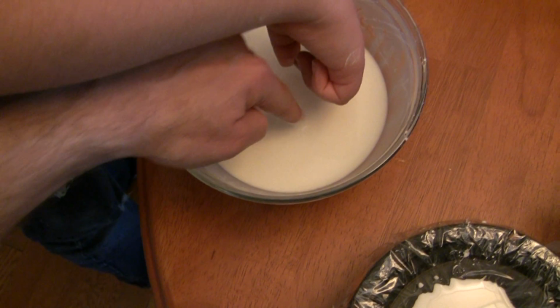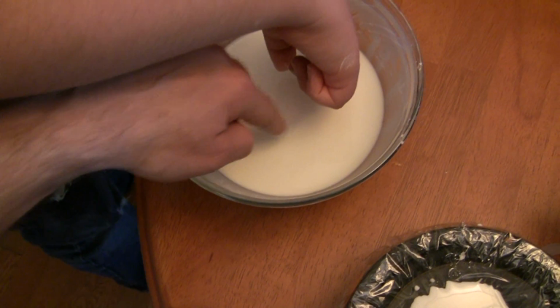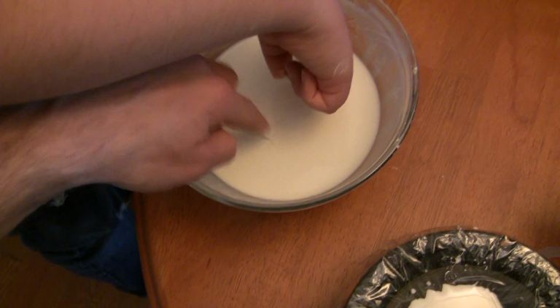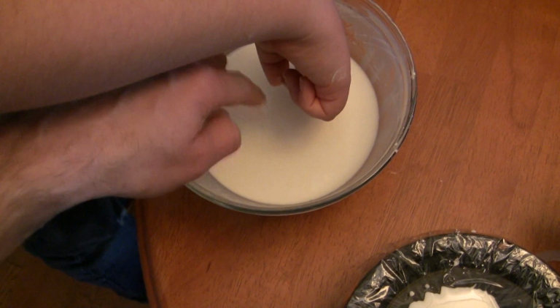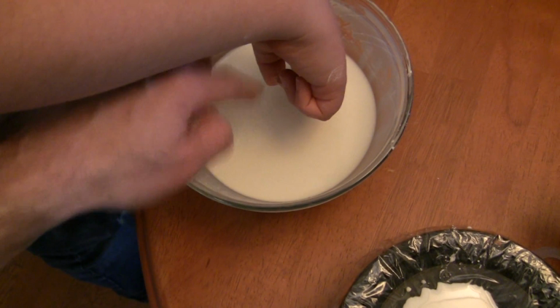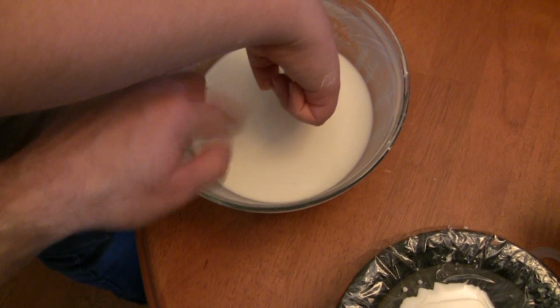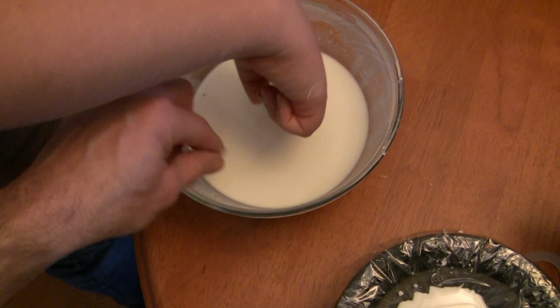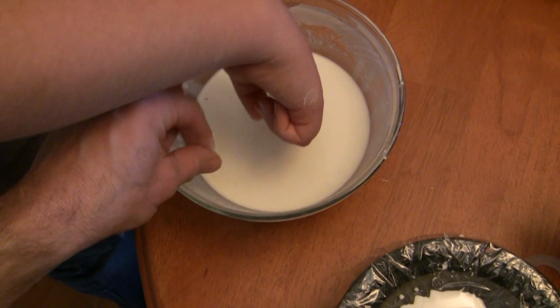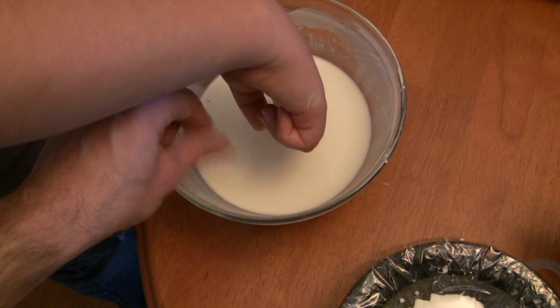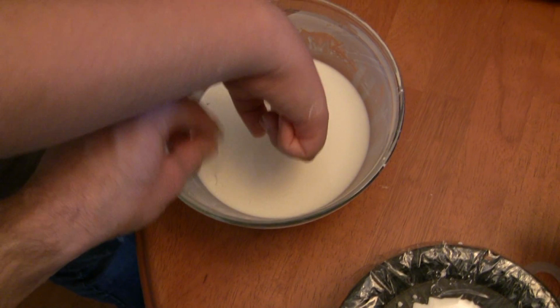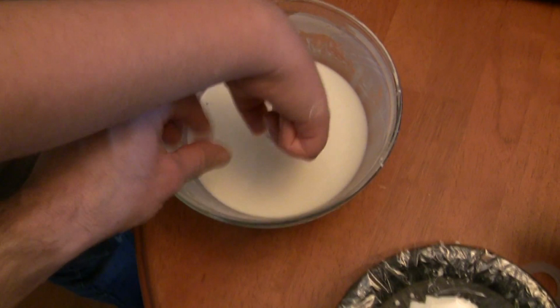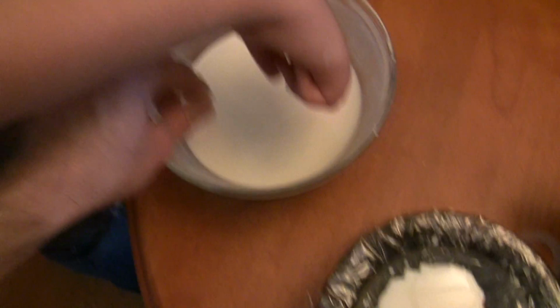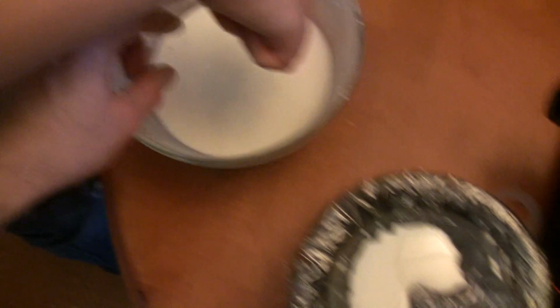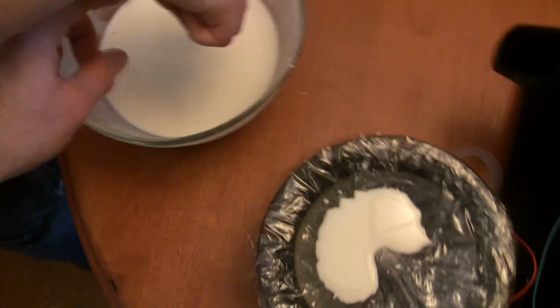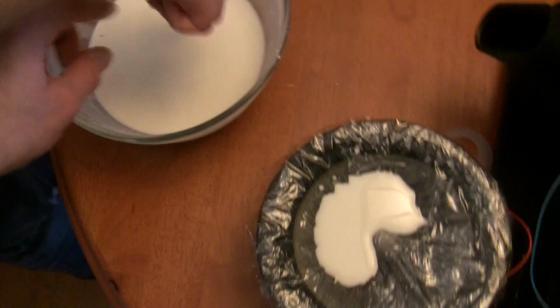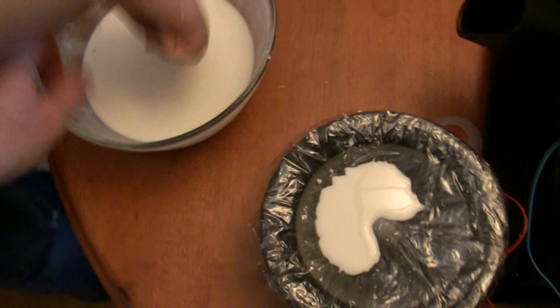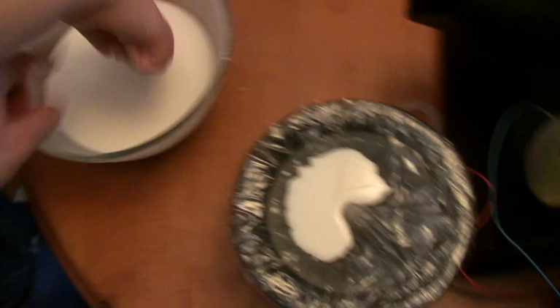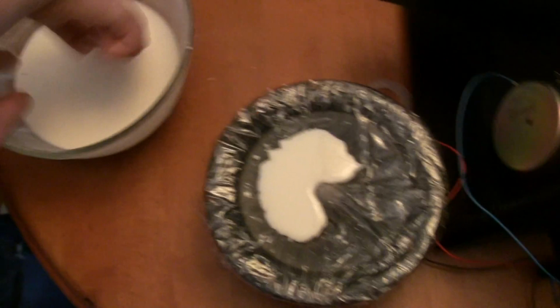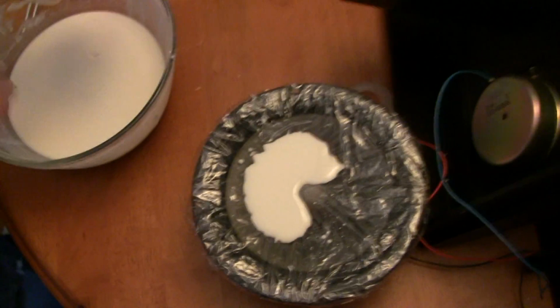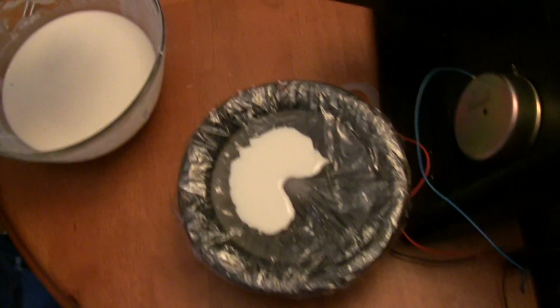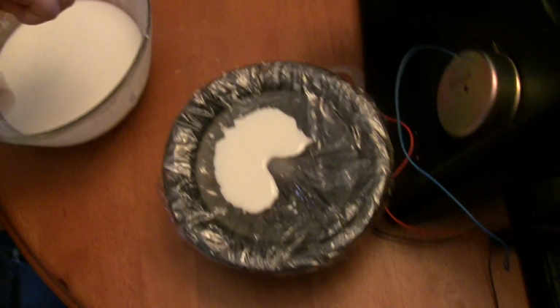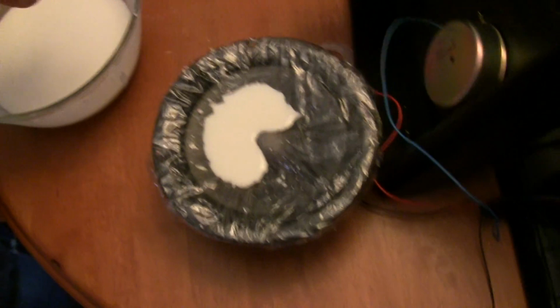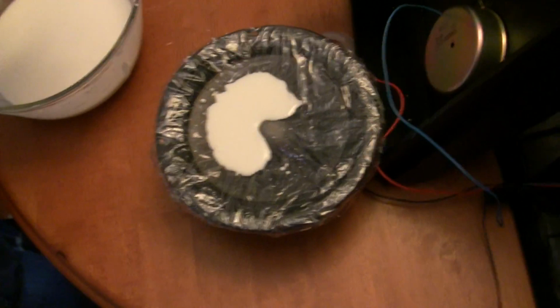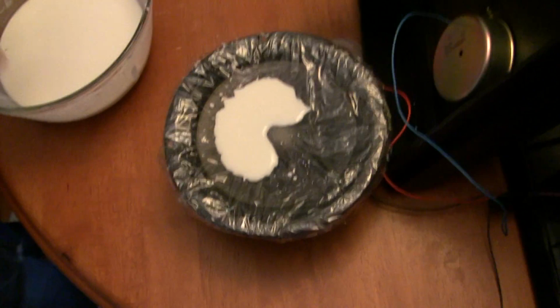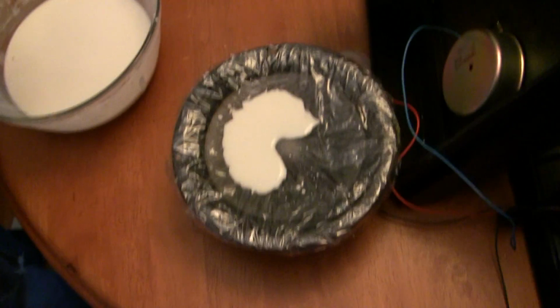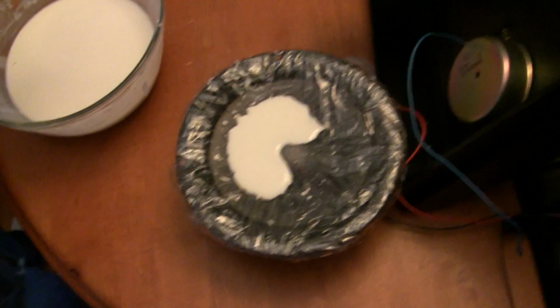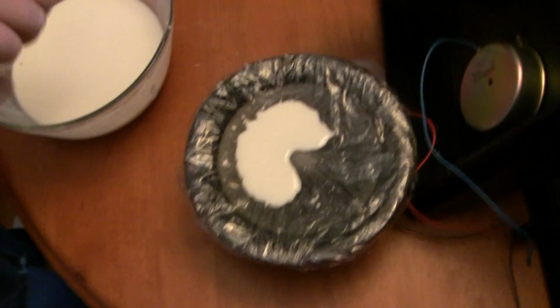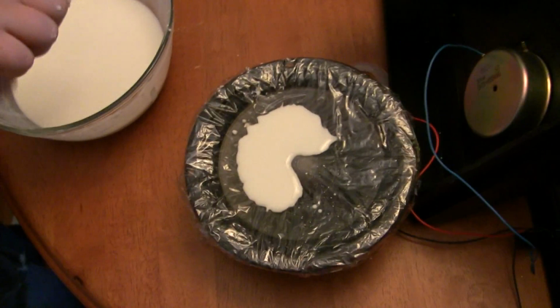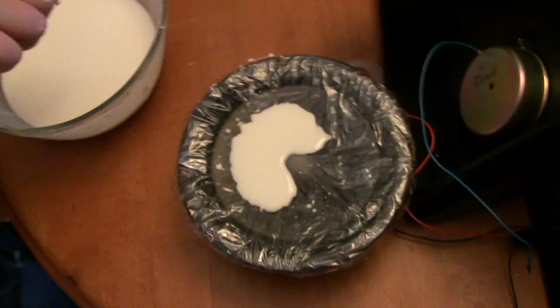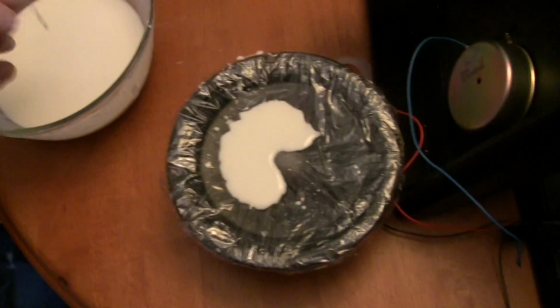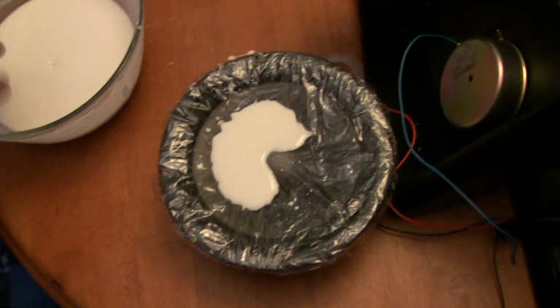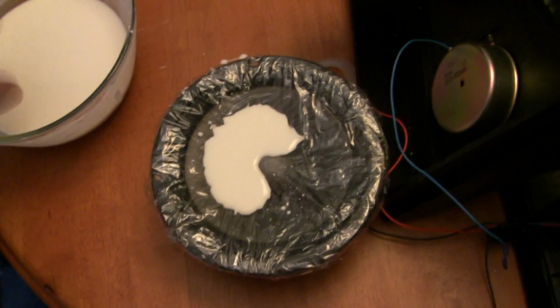You've got to get it right to the right consistency. And then we tried the experiment with the speaker. So Jack, turn on the stereo.